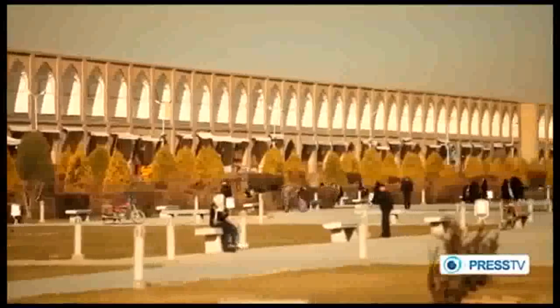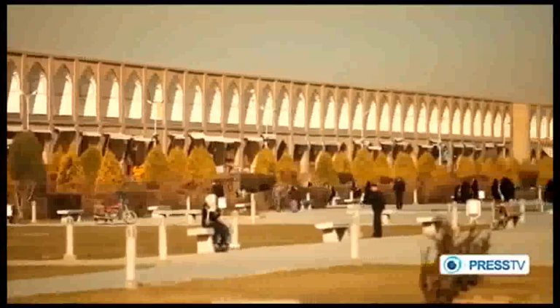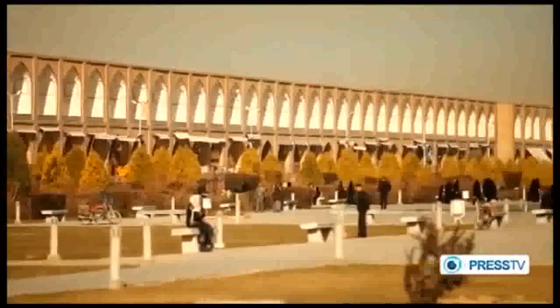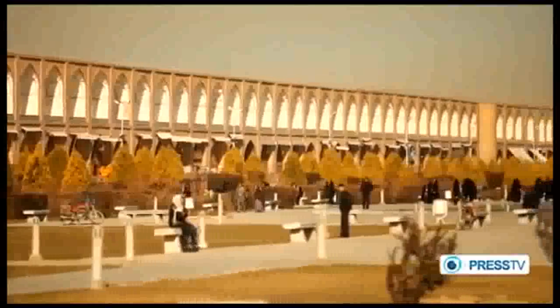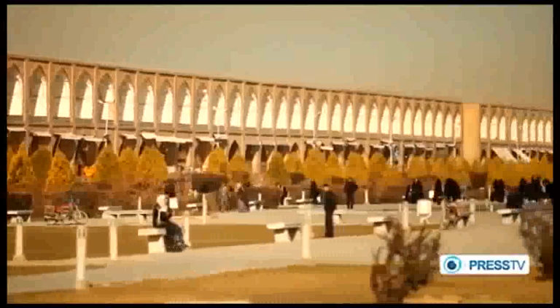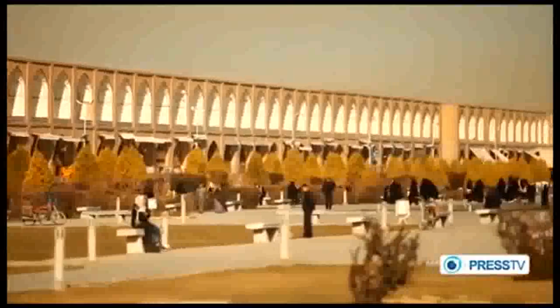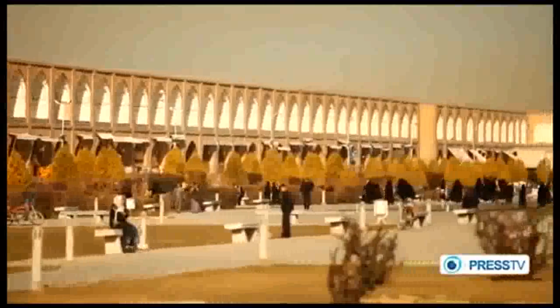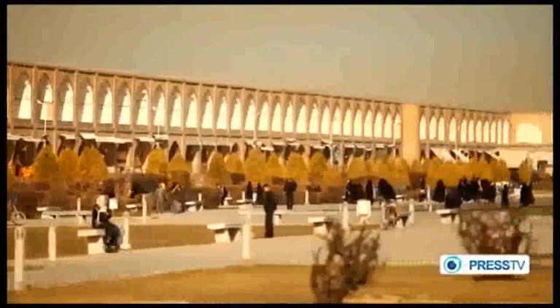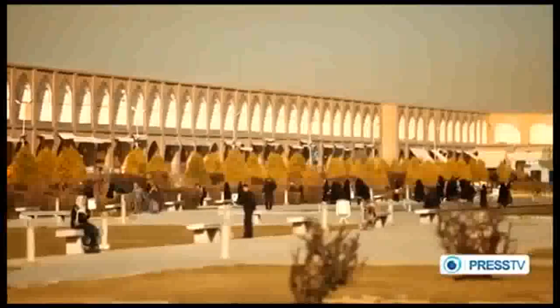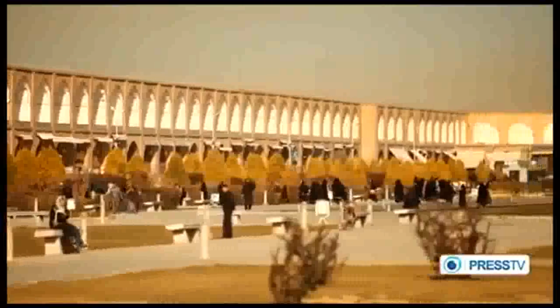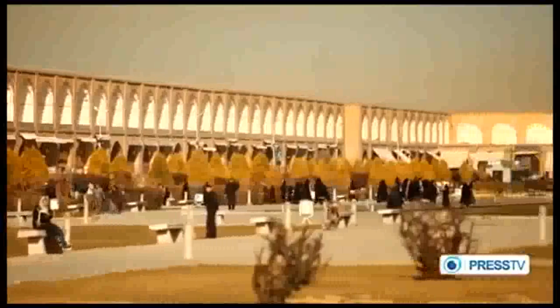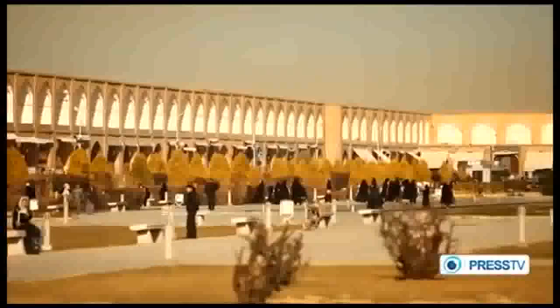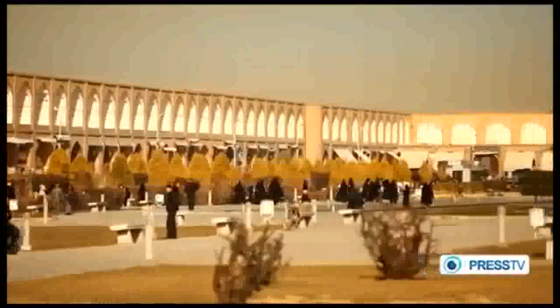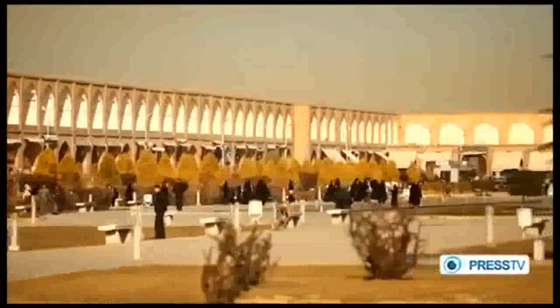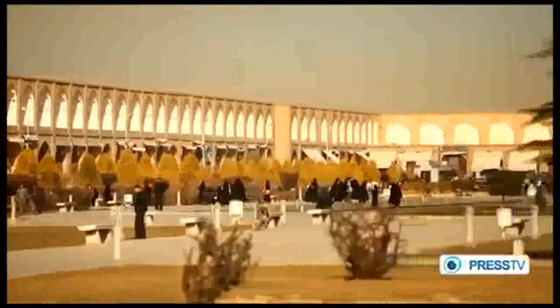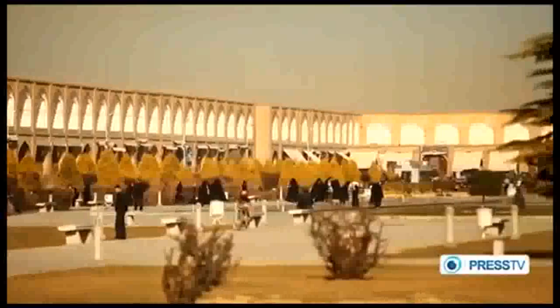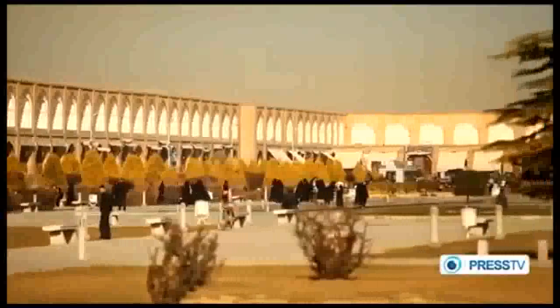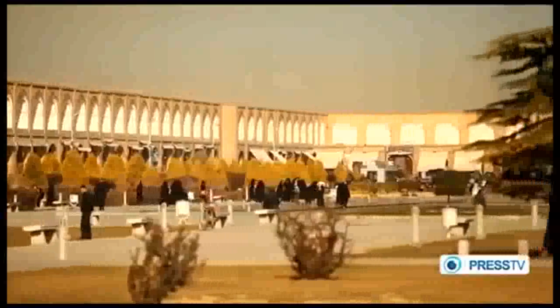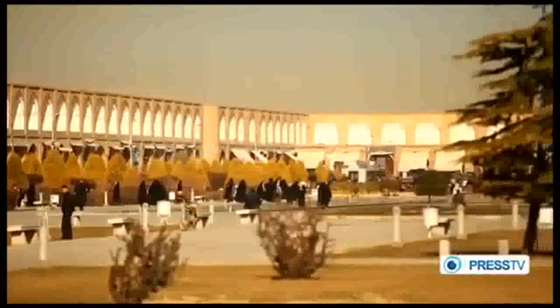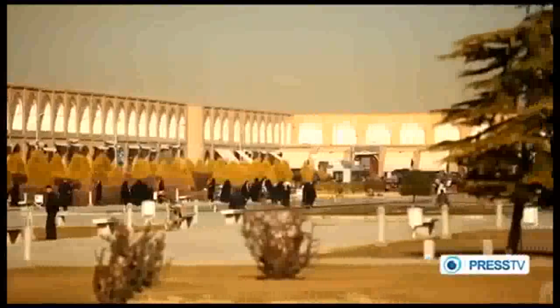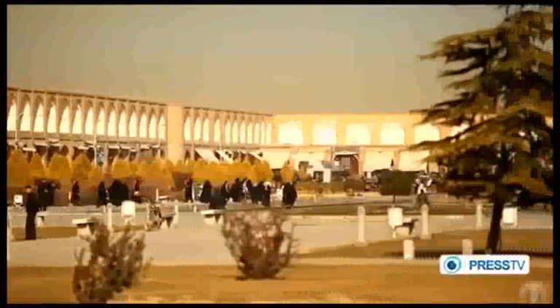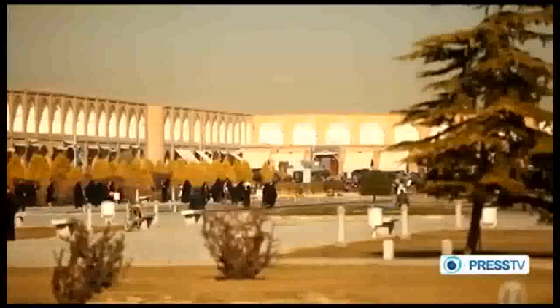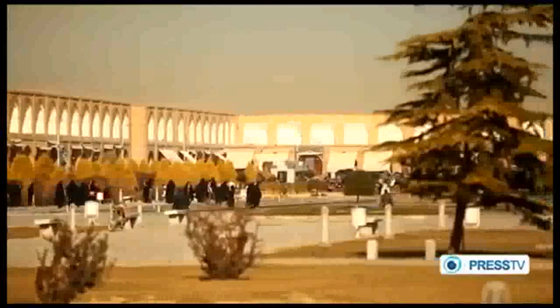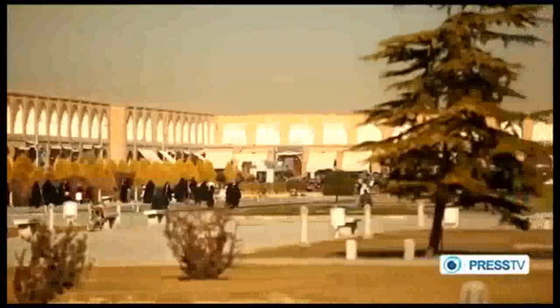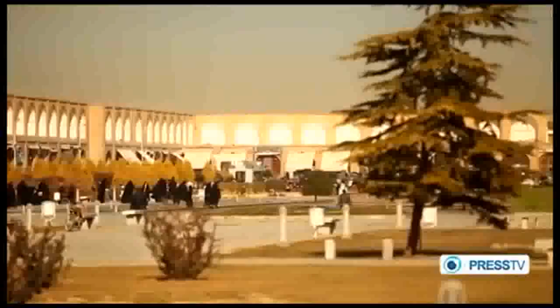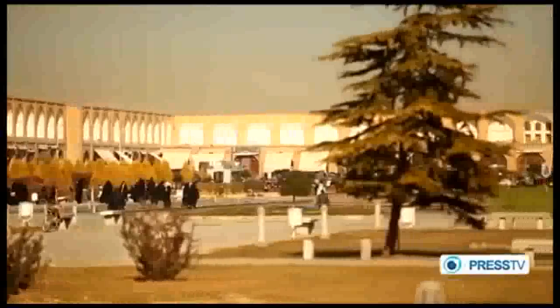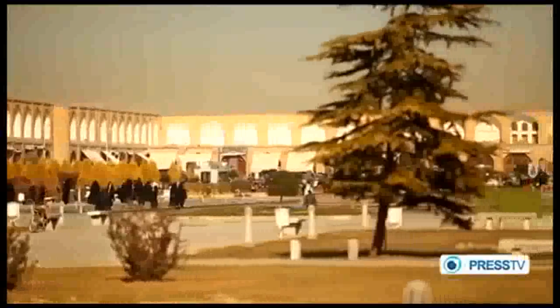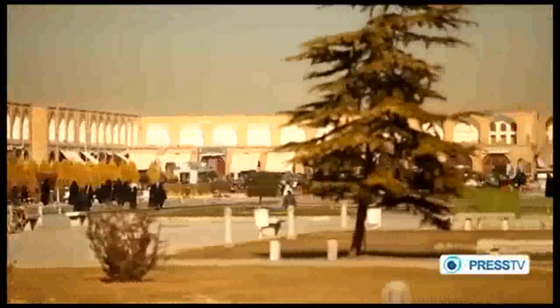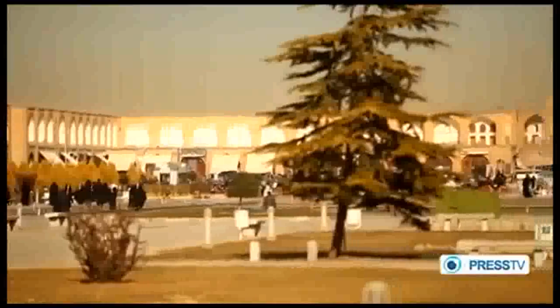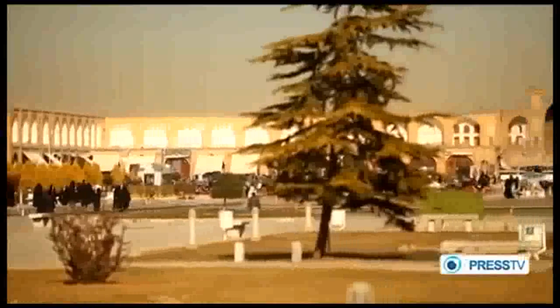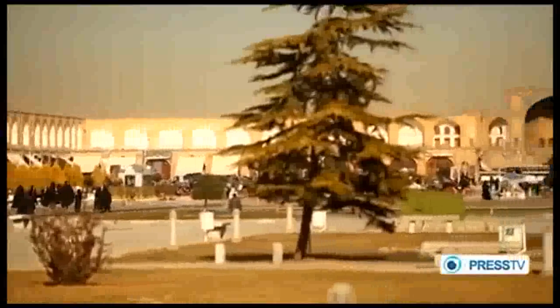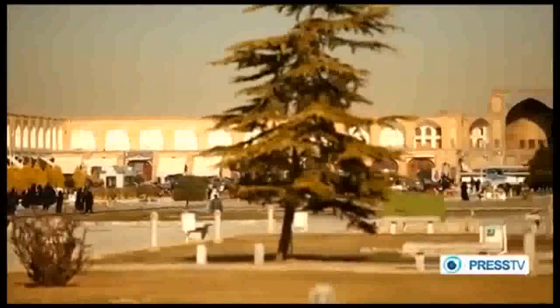Facing the square is the Imam Mosque, and behind it, the entrance to the Kayser Market.